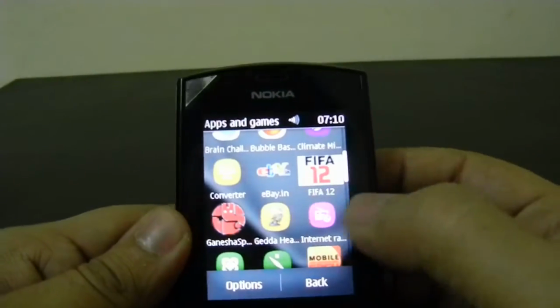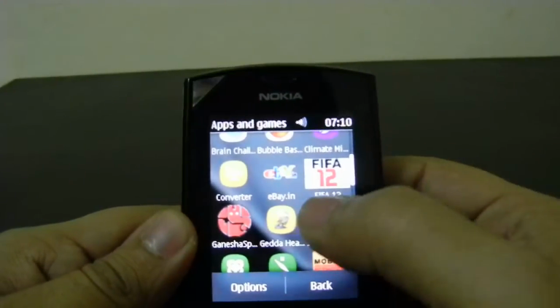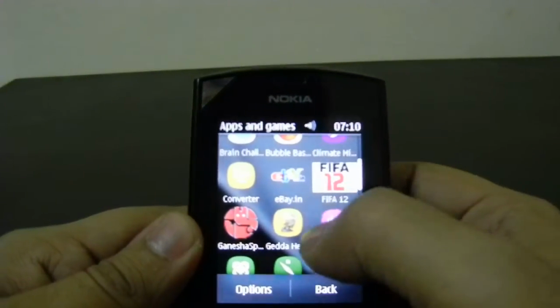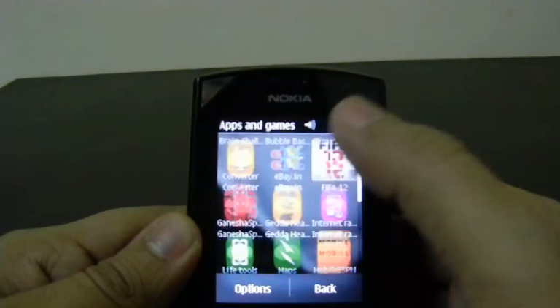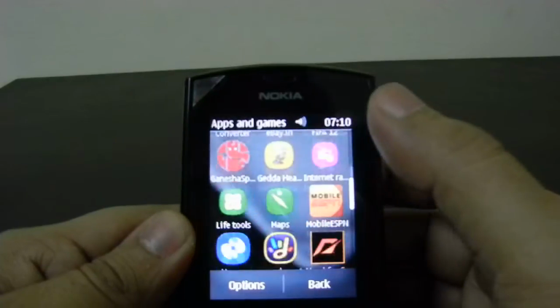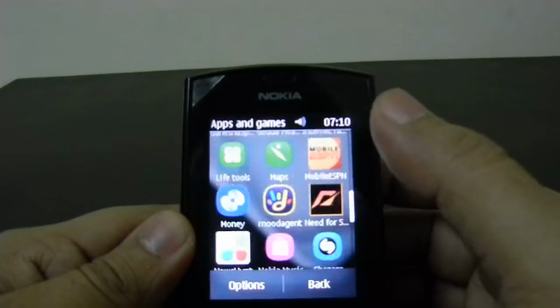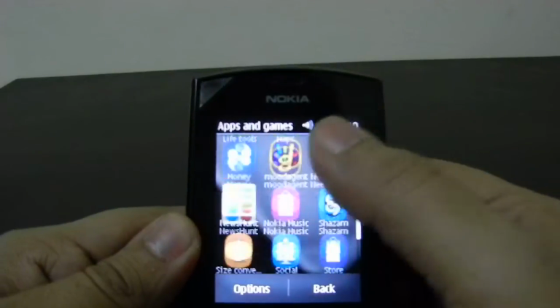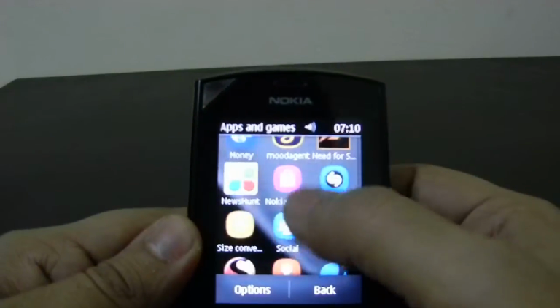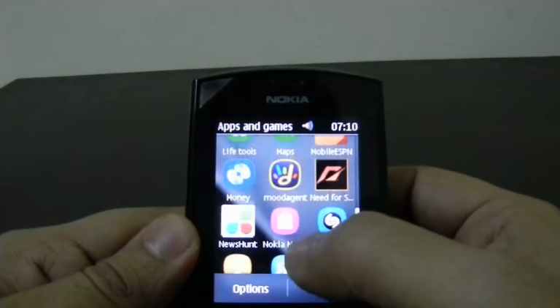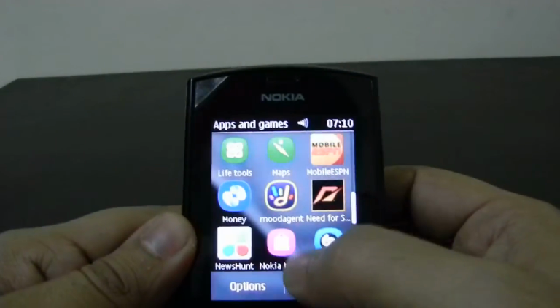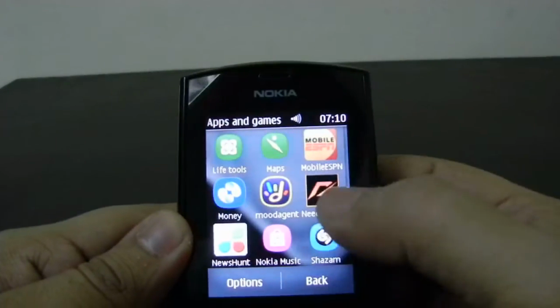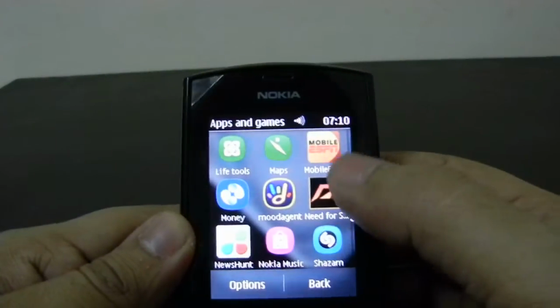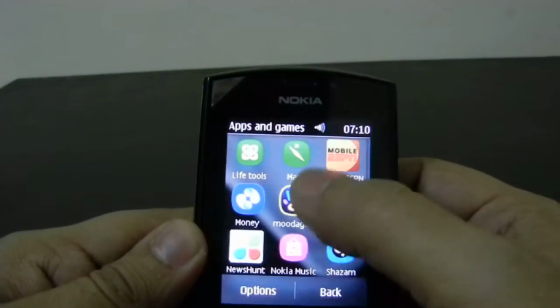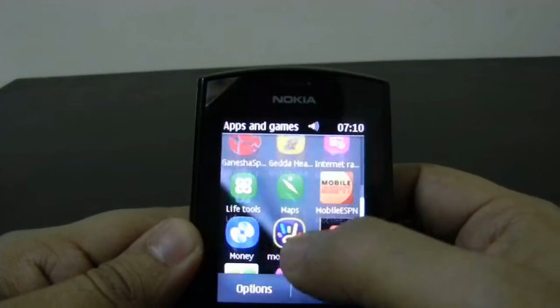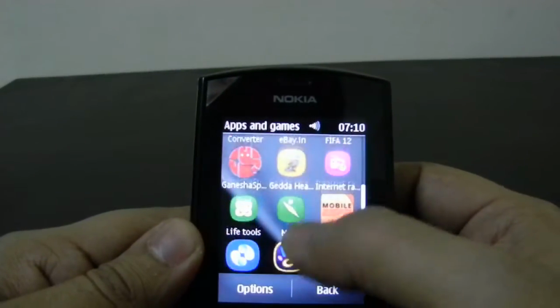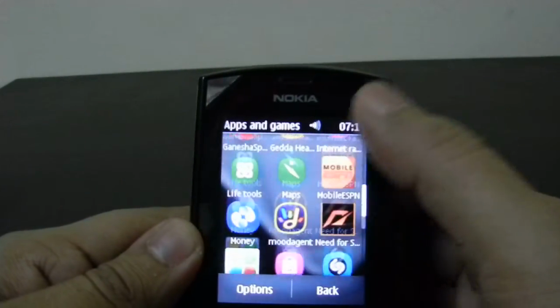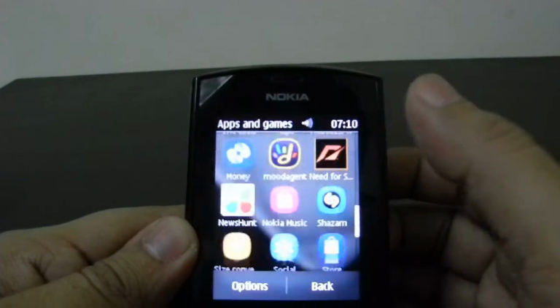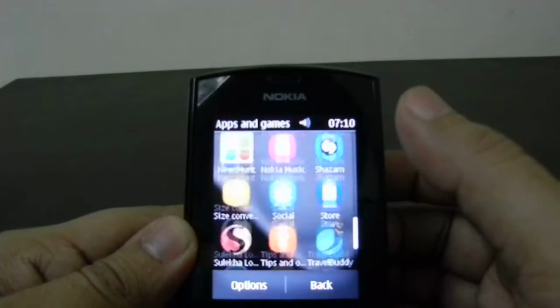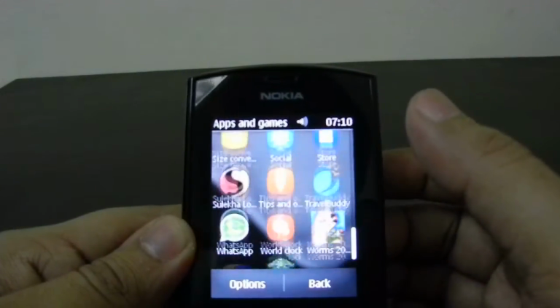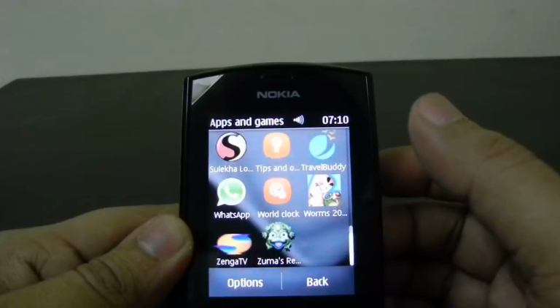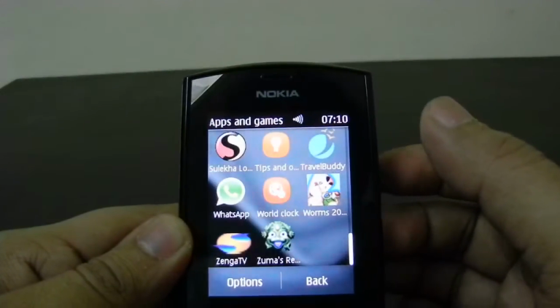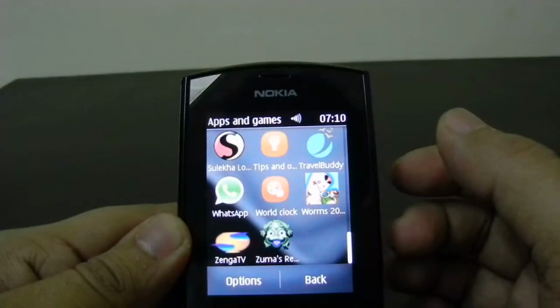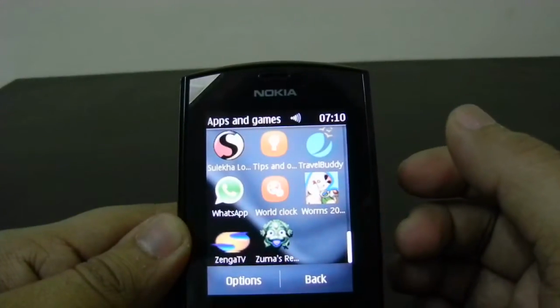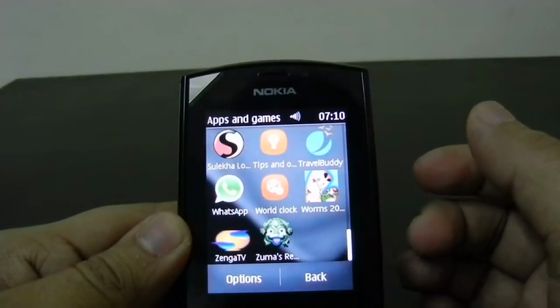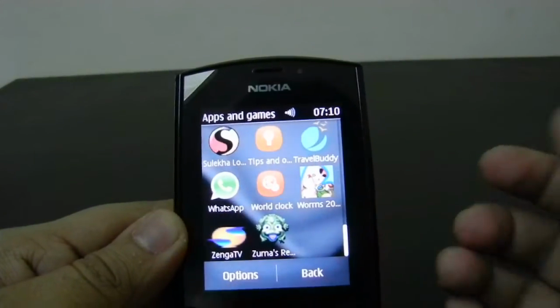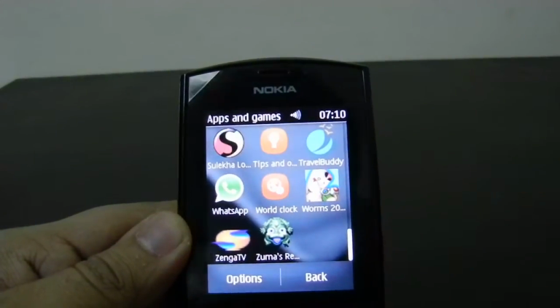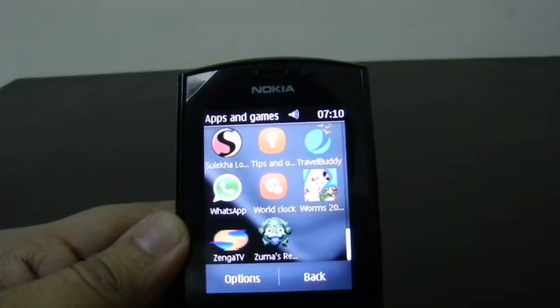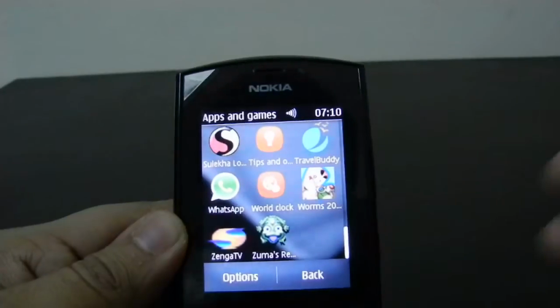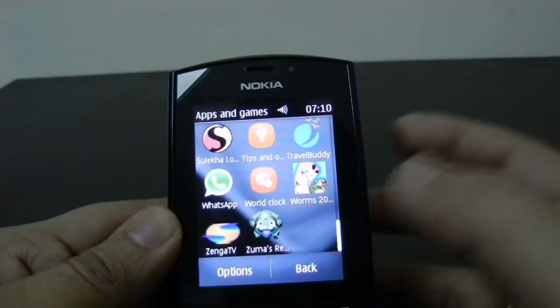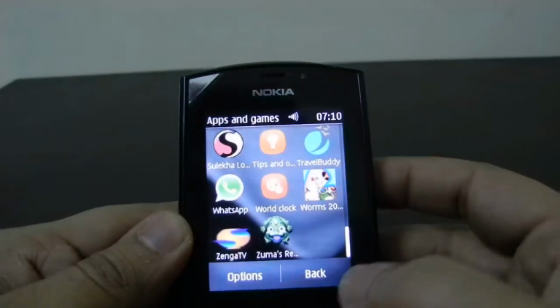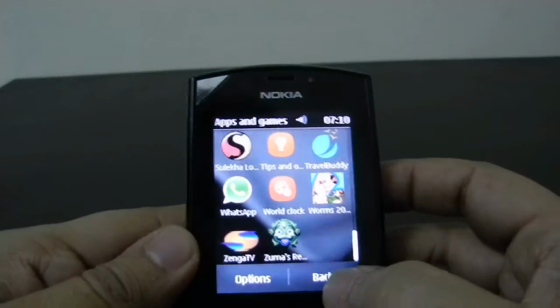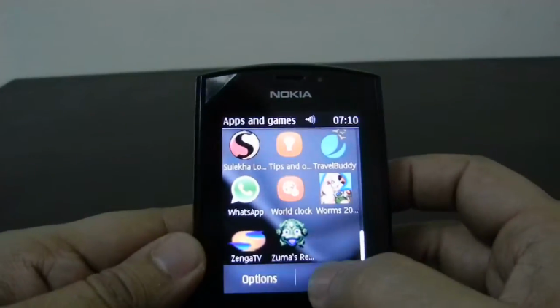There are many more apps which consist of games as well as entertainment applications that come pre-installed on this phone.